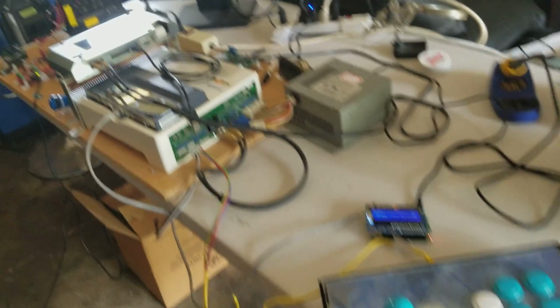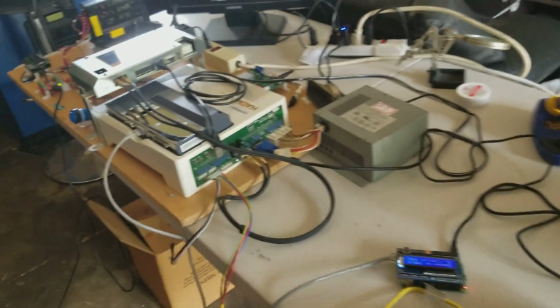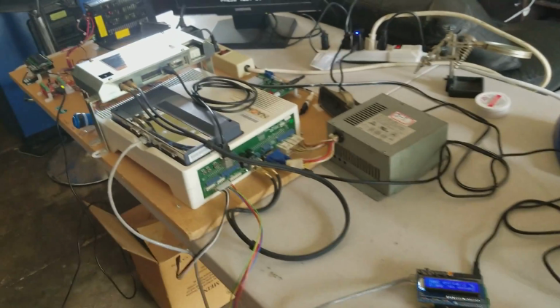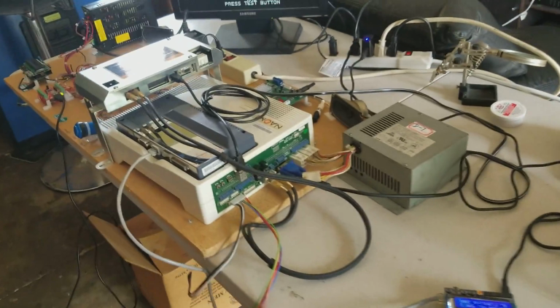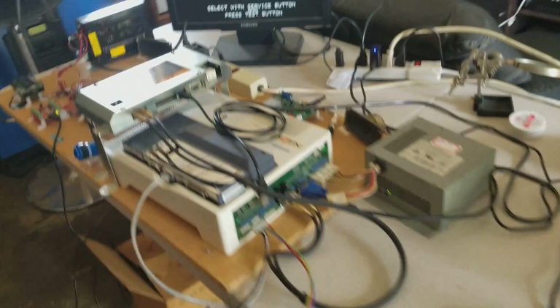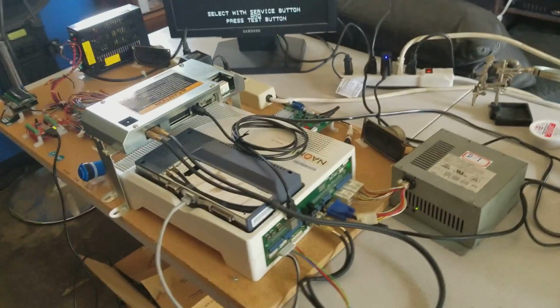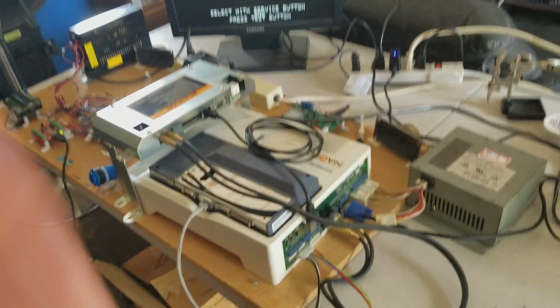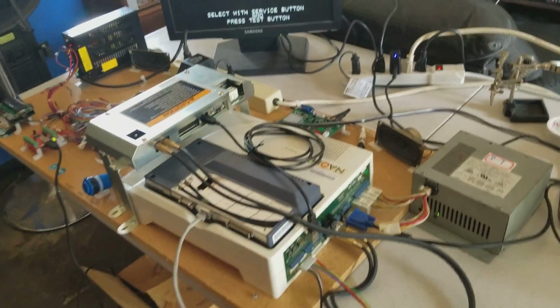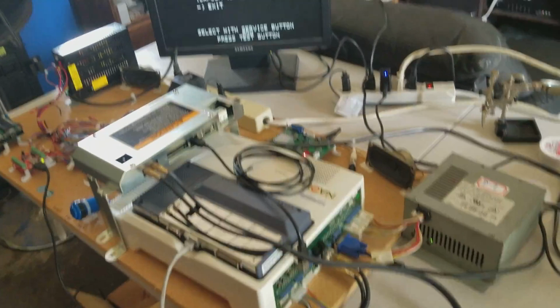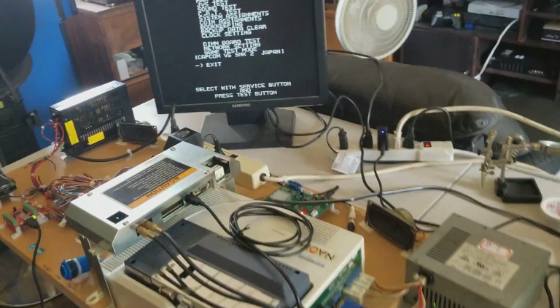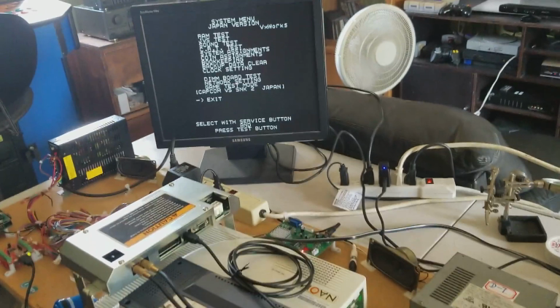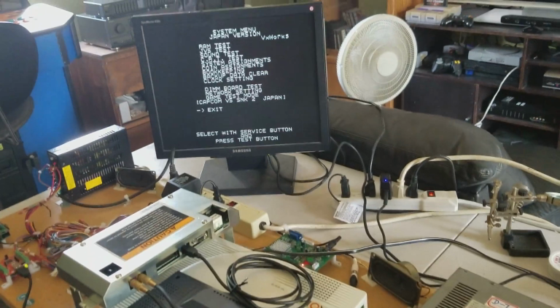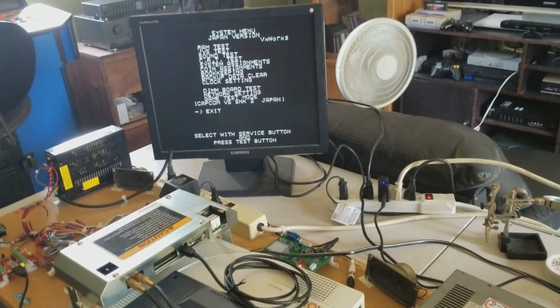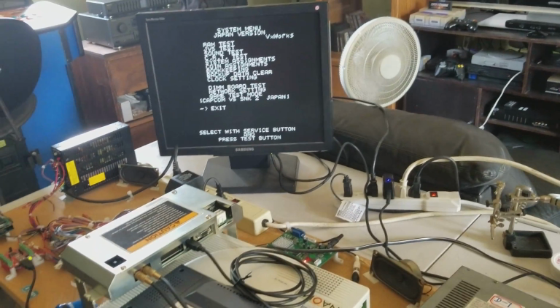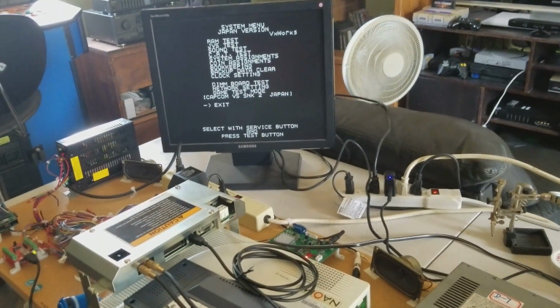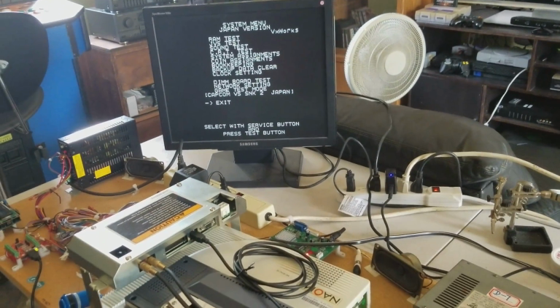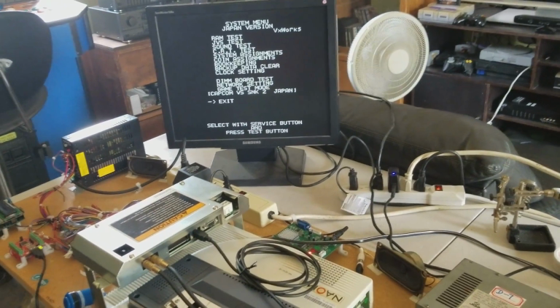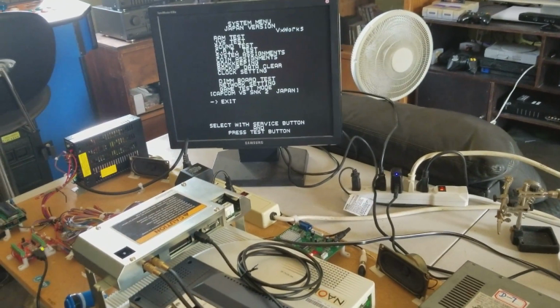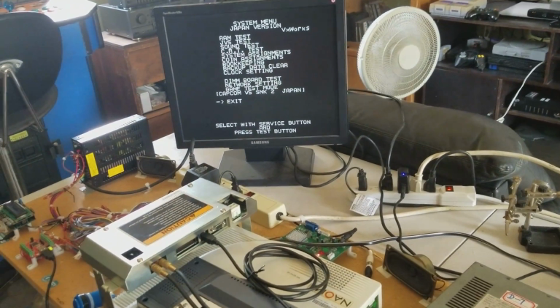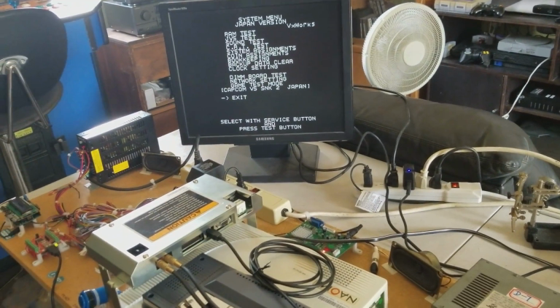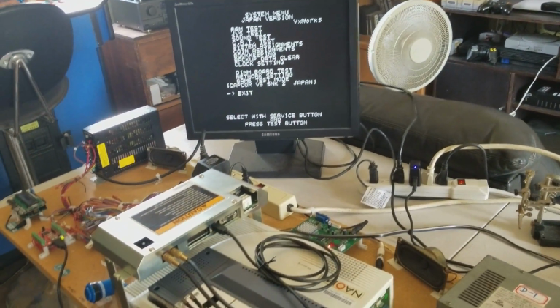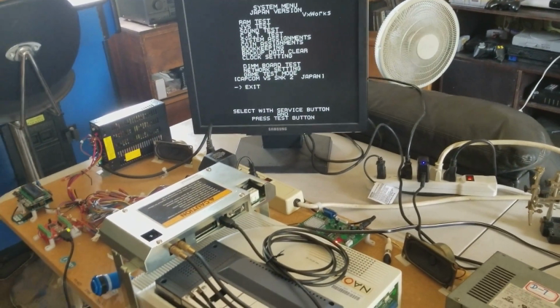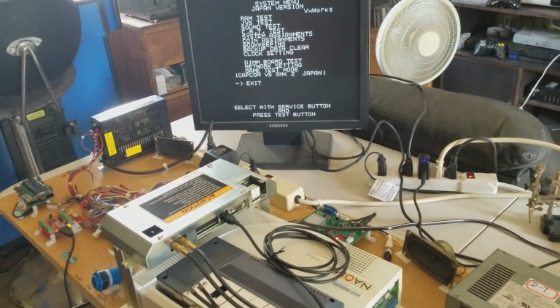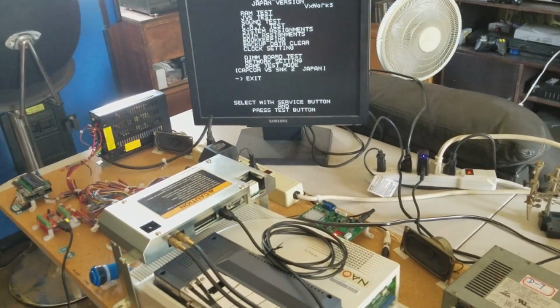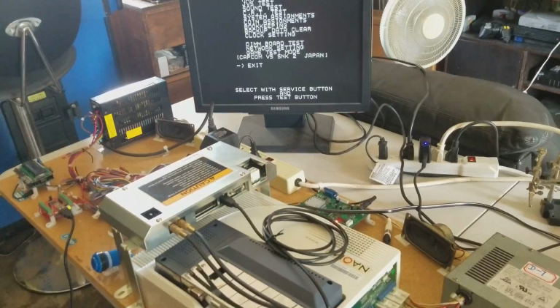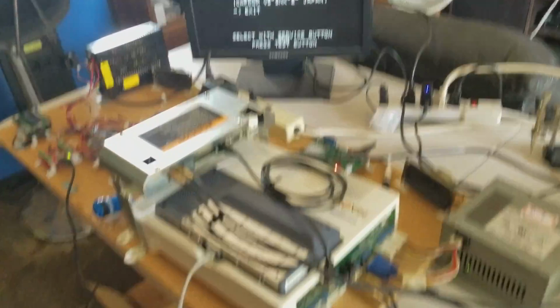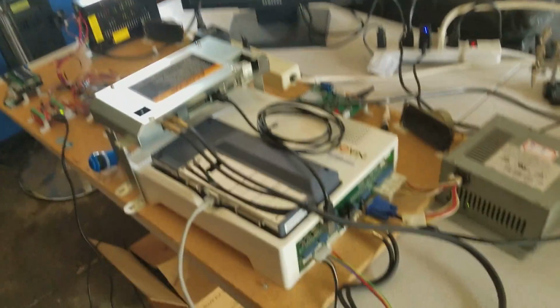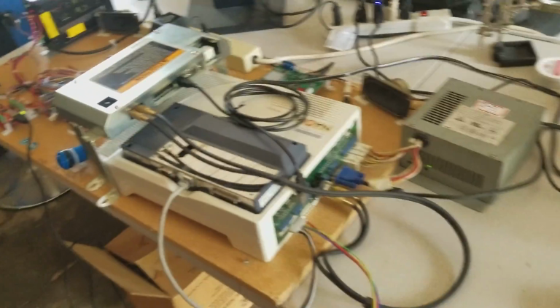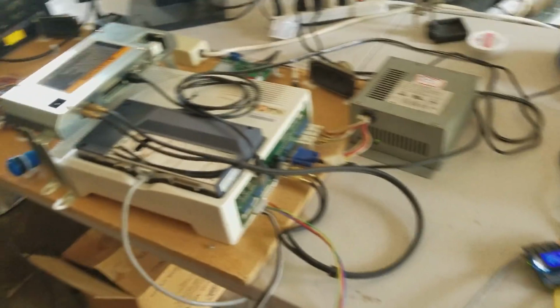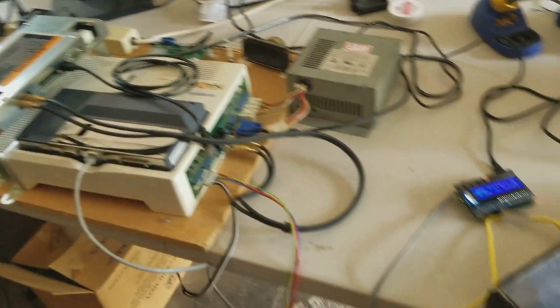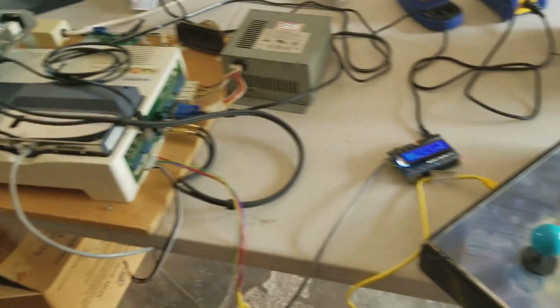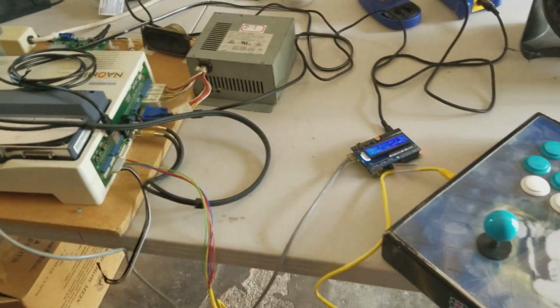Hello, fellow arcade otakus, fellow tinkerers, hackers alike.